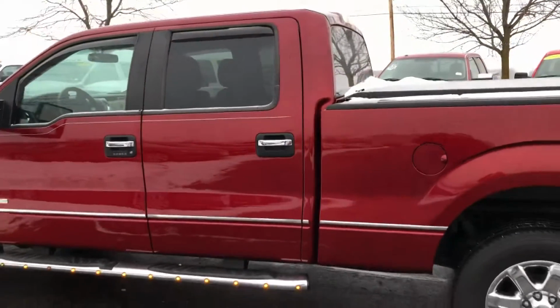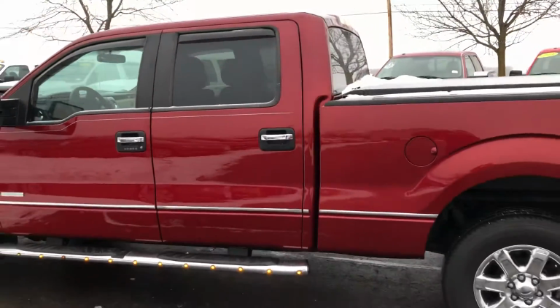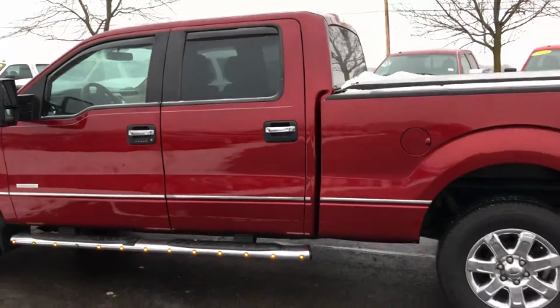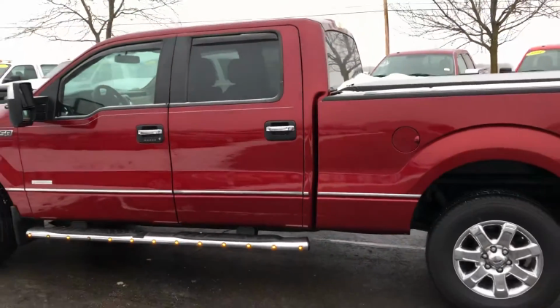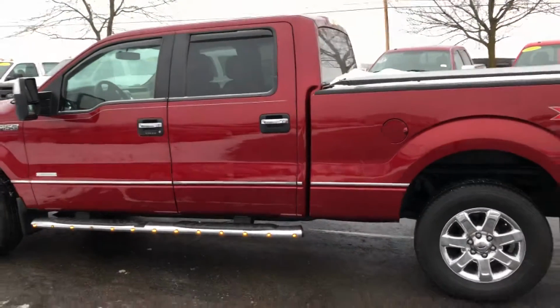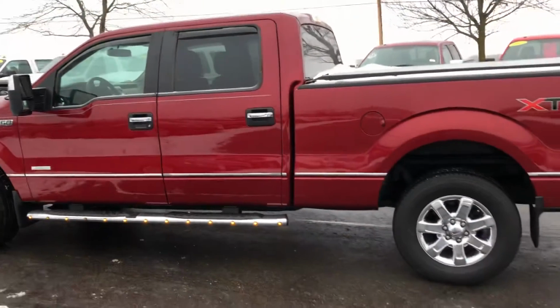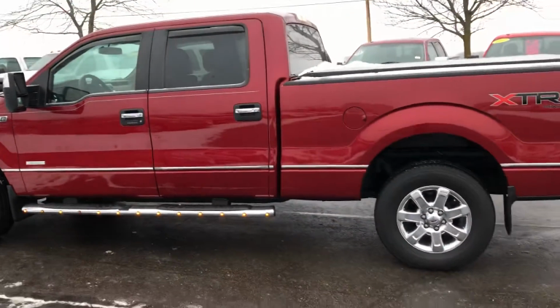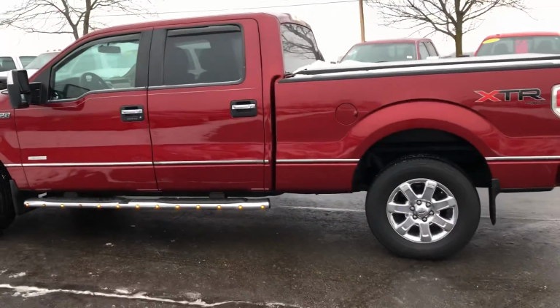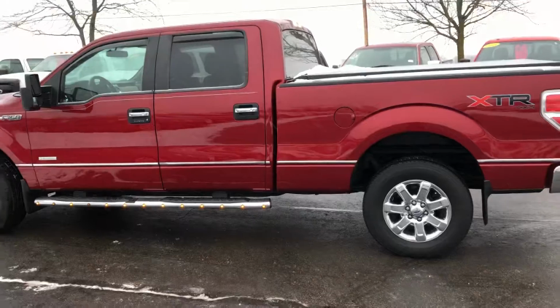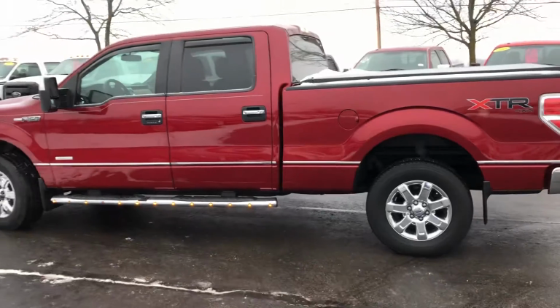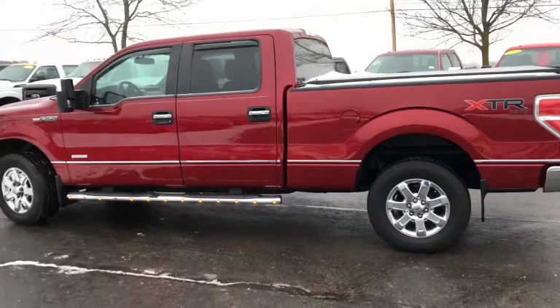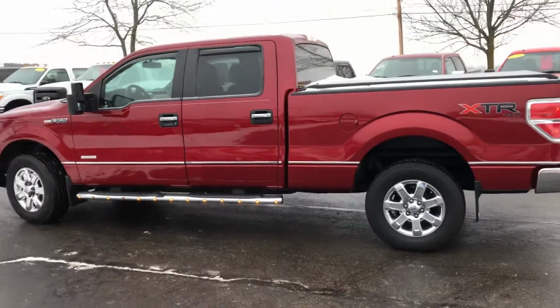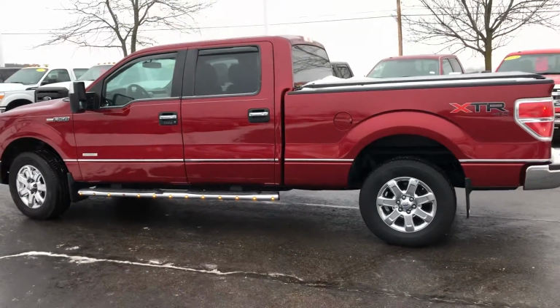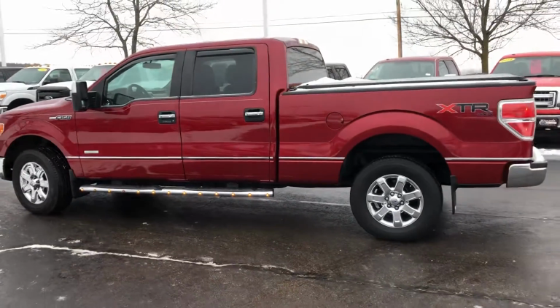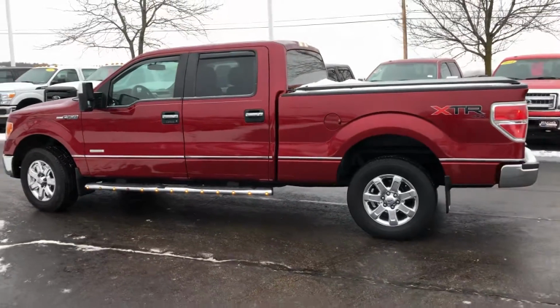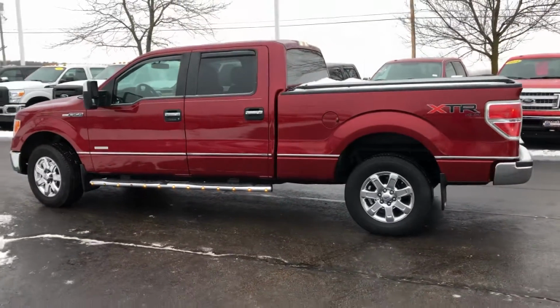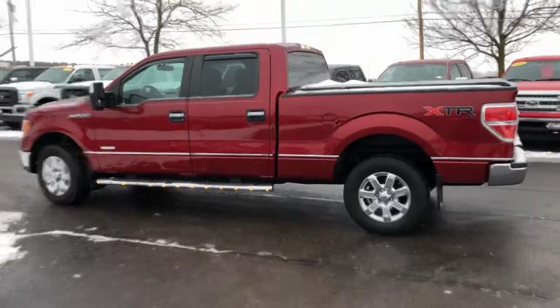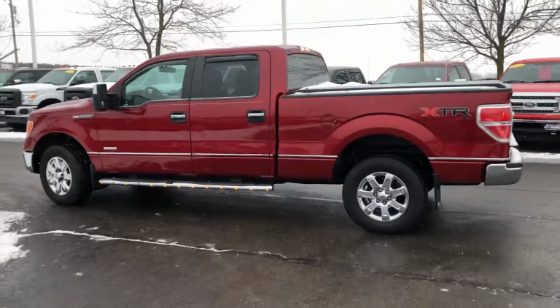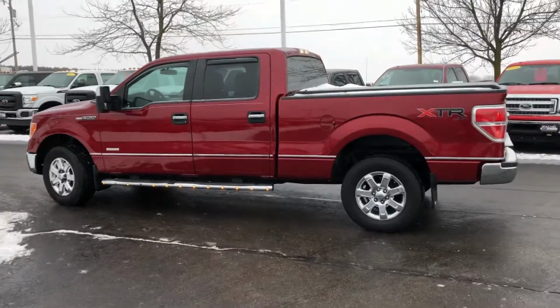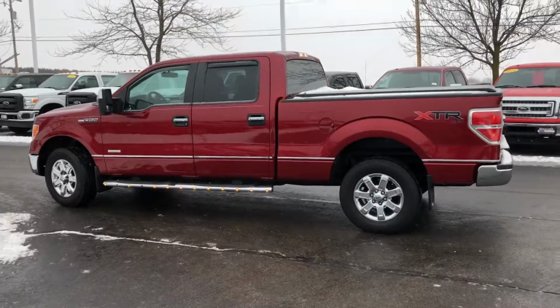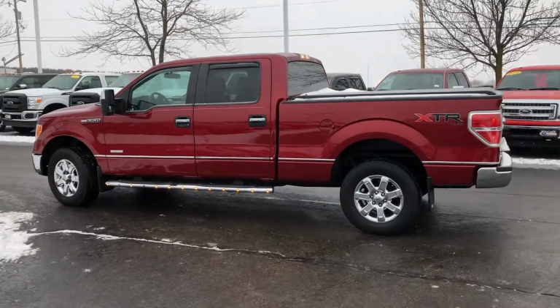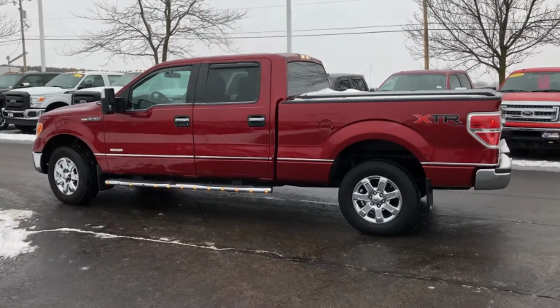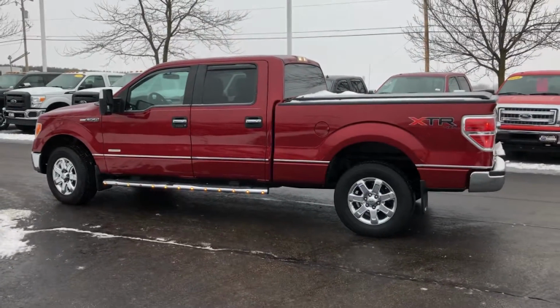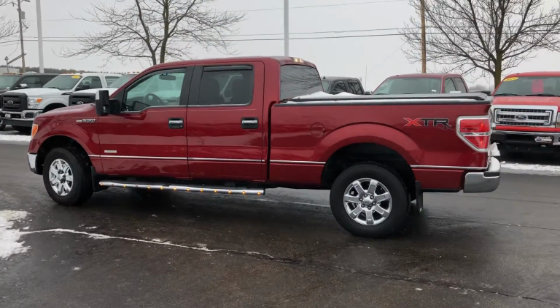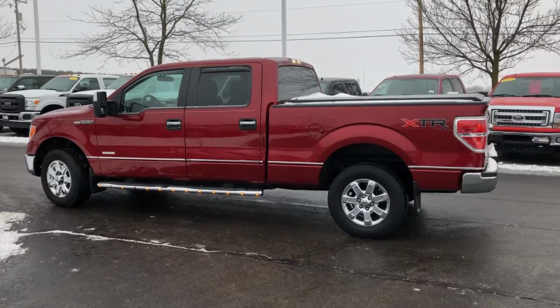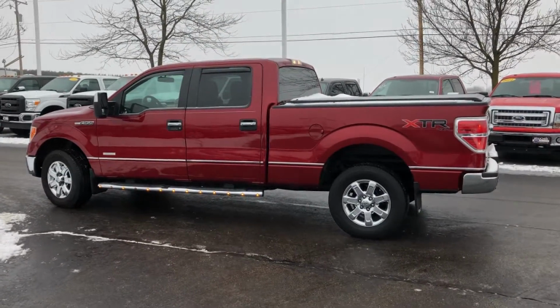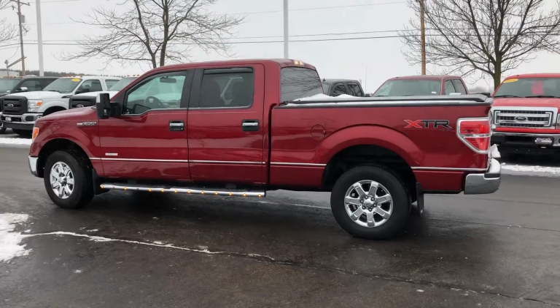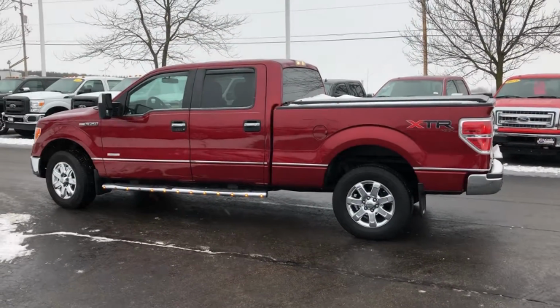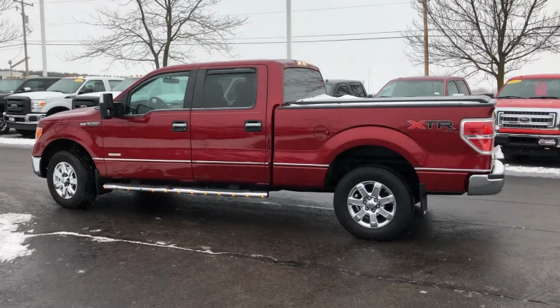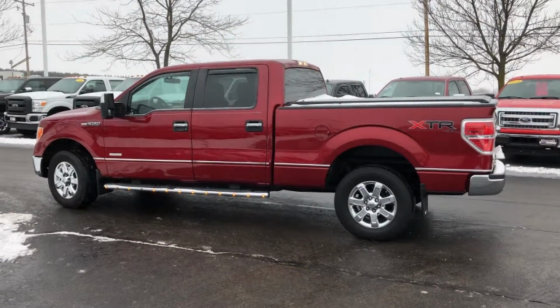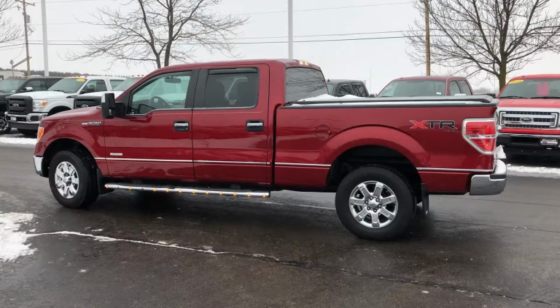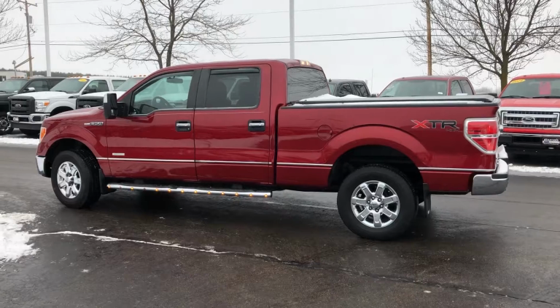Nice F-150, priced to sell — won't last long here at Gordie Boucher Ford Lincoln West Van. Stop by today for a test drive.